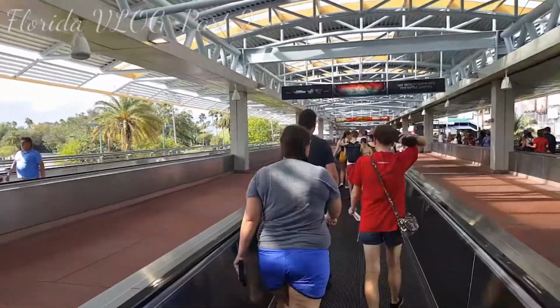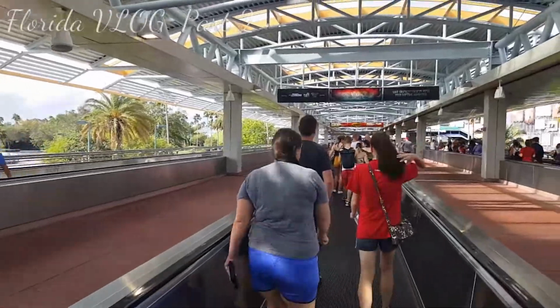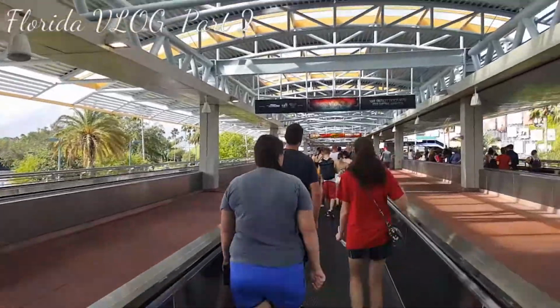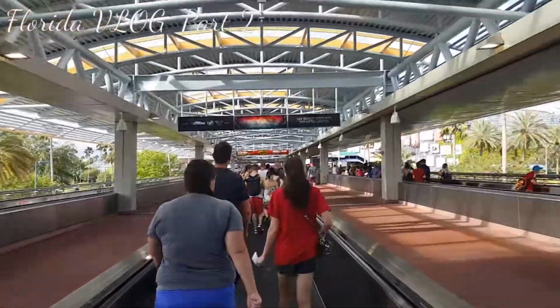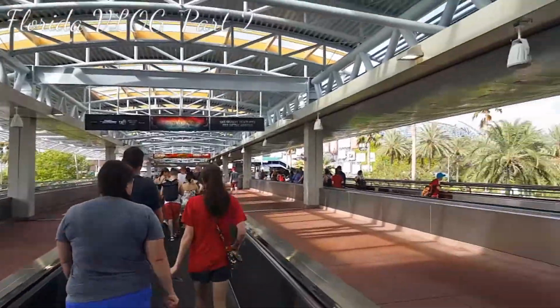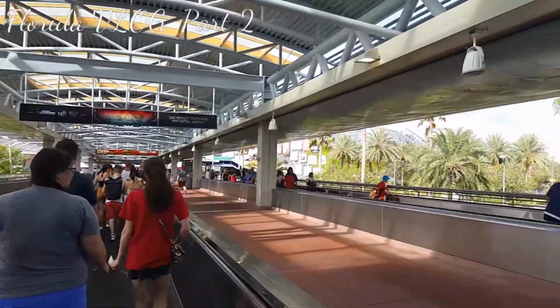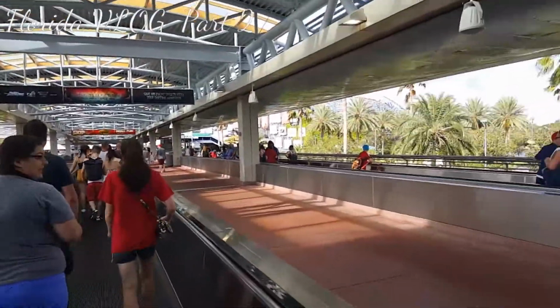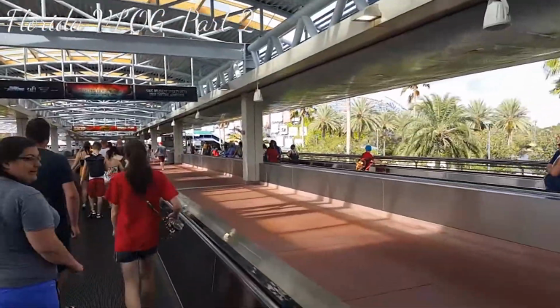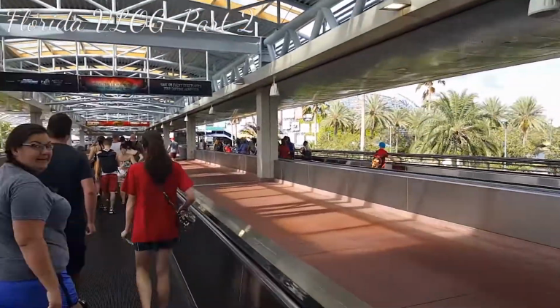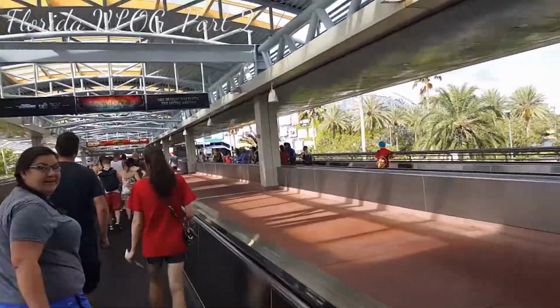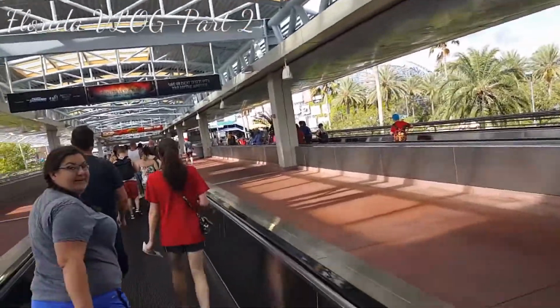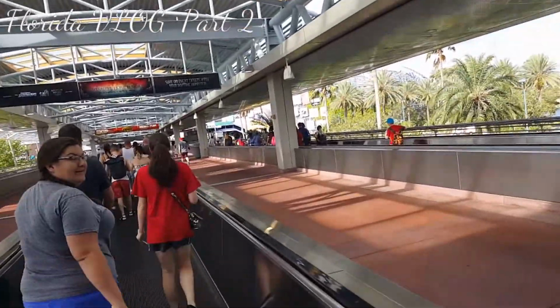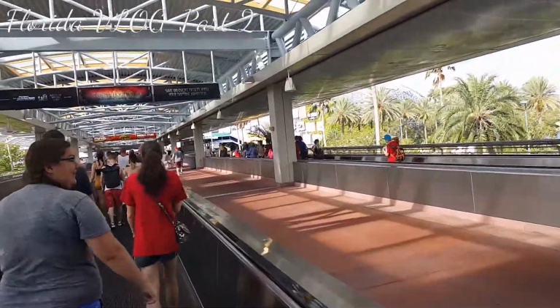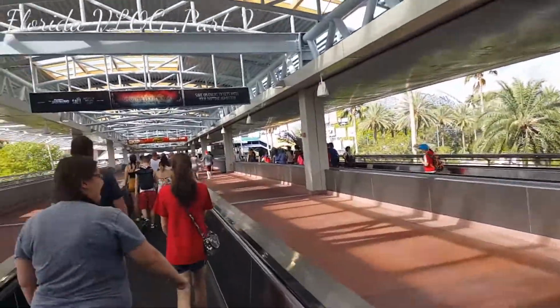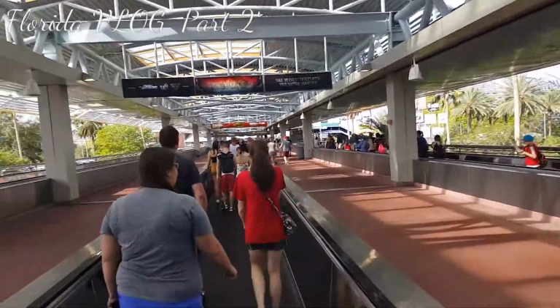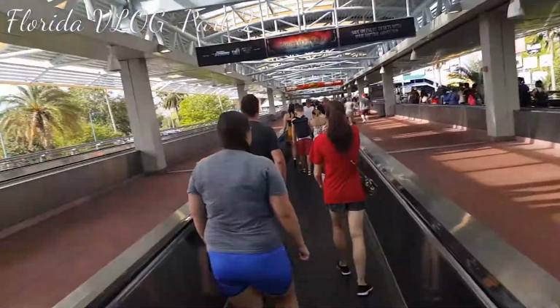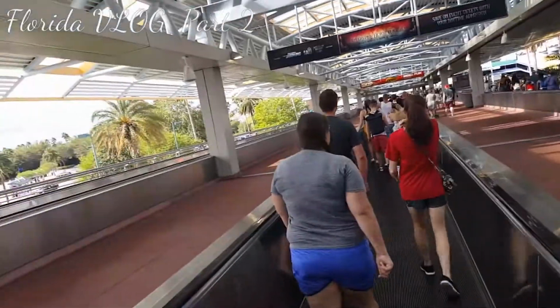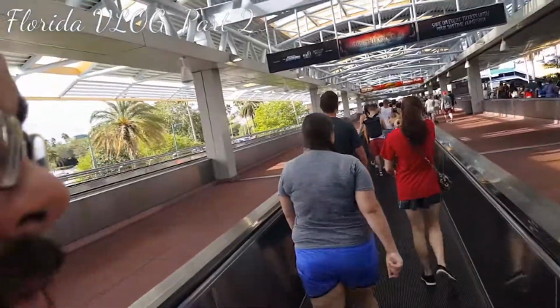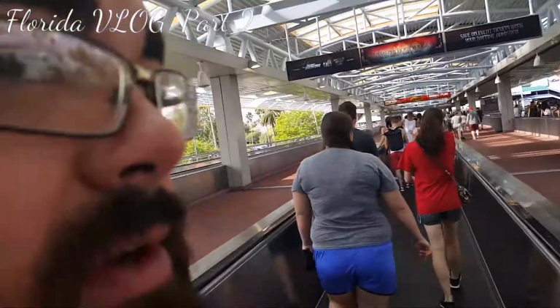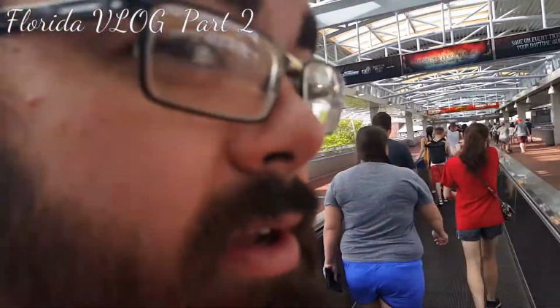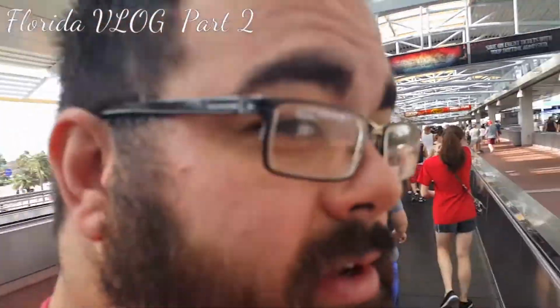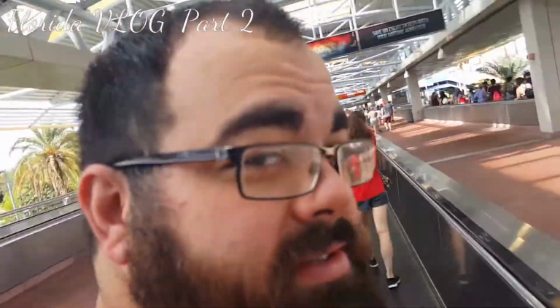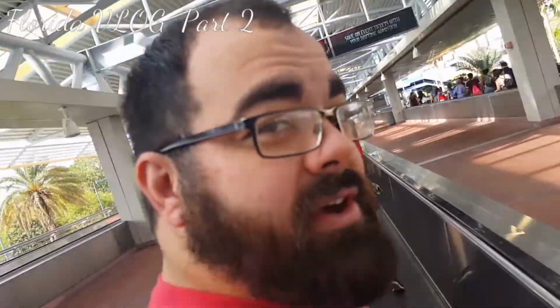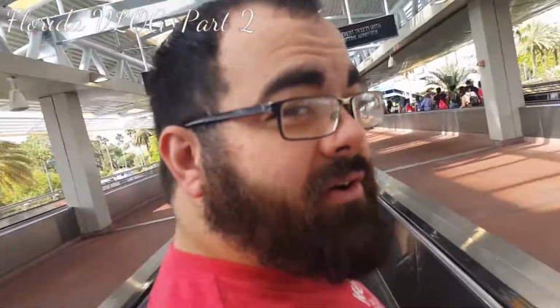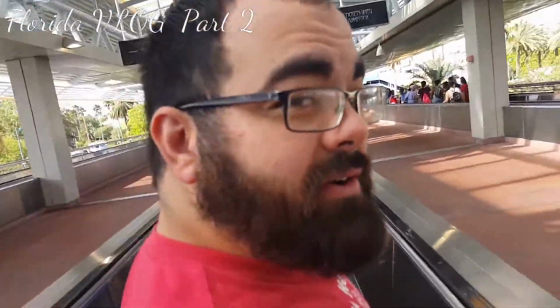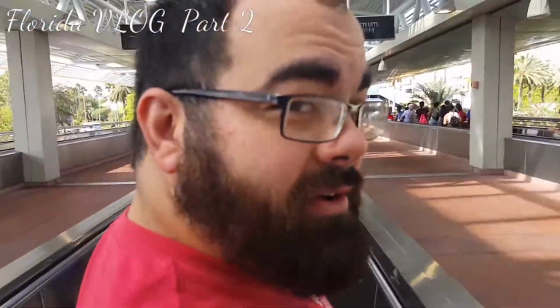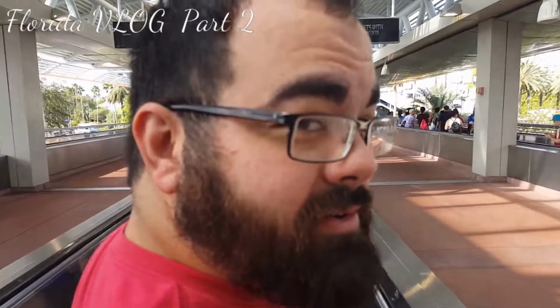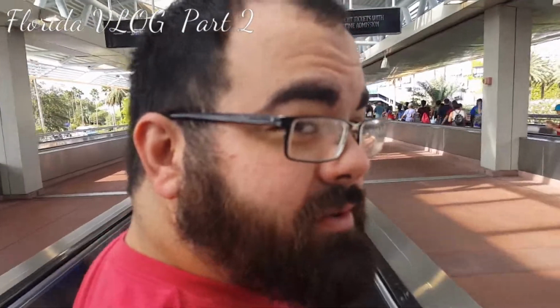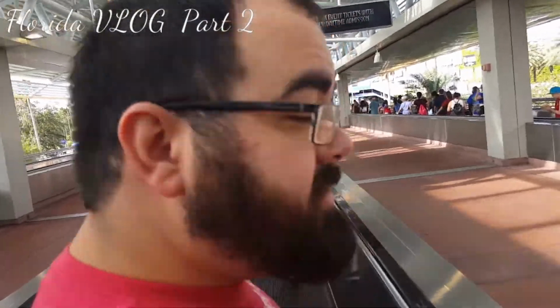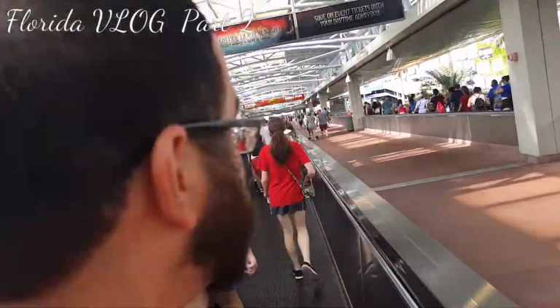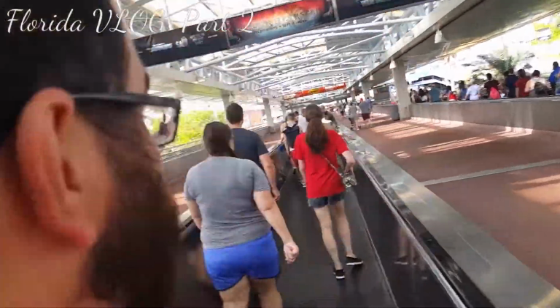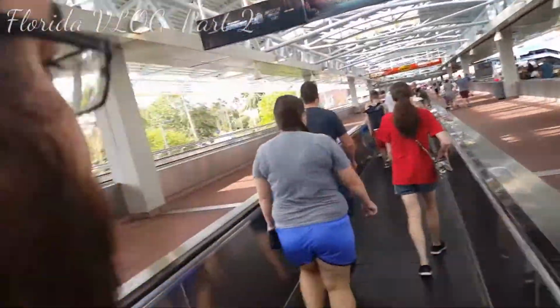Here we are at the entrance of Universal. Let's see what this is all about.